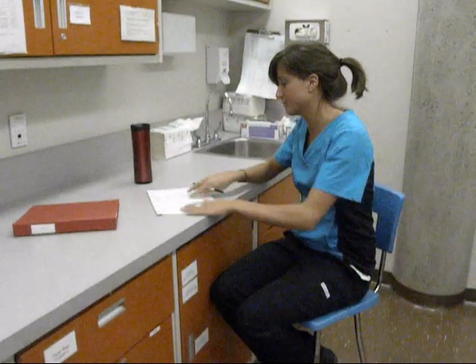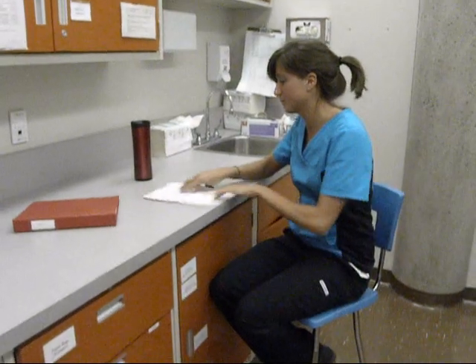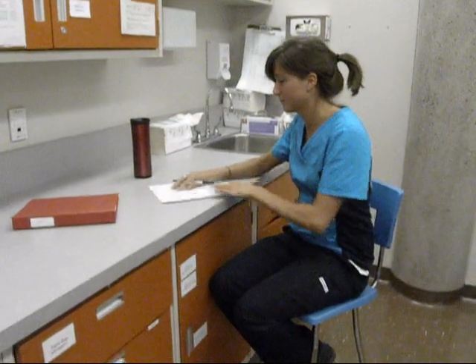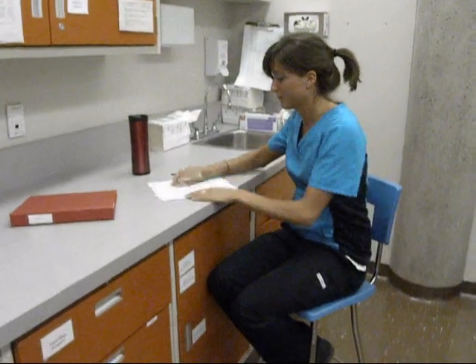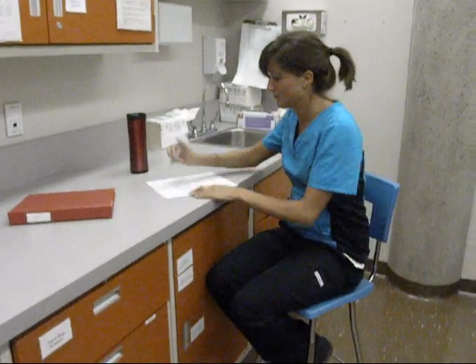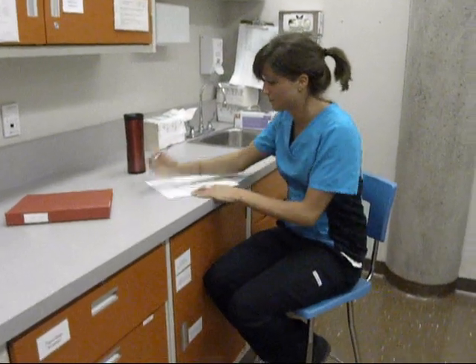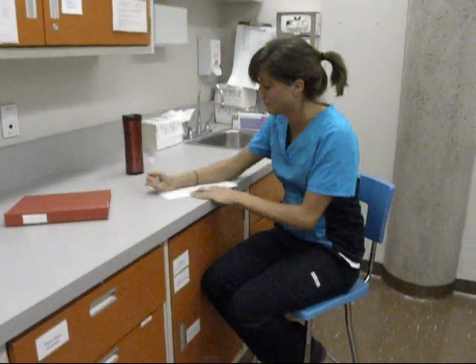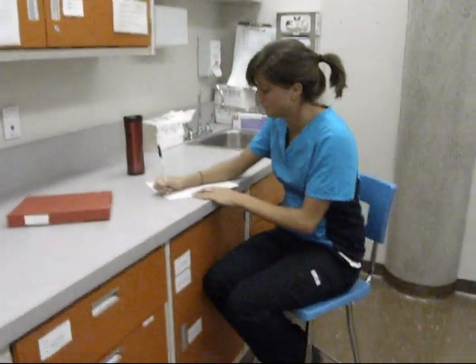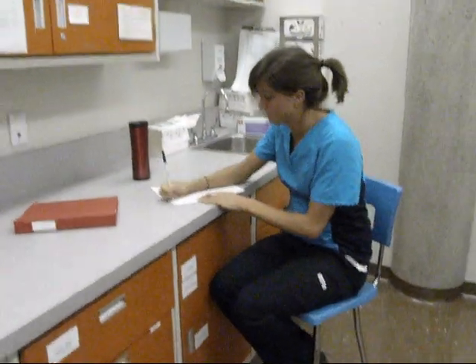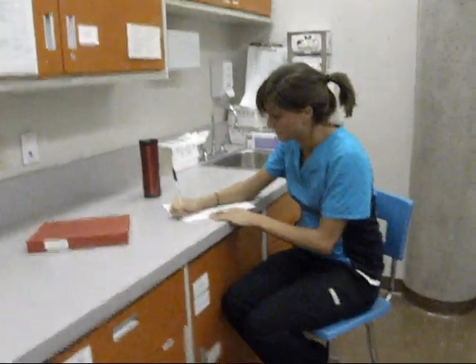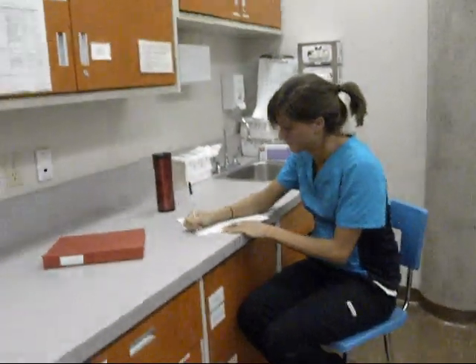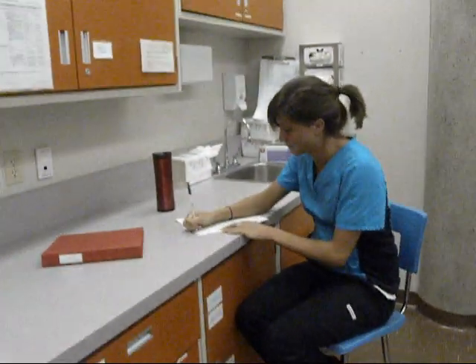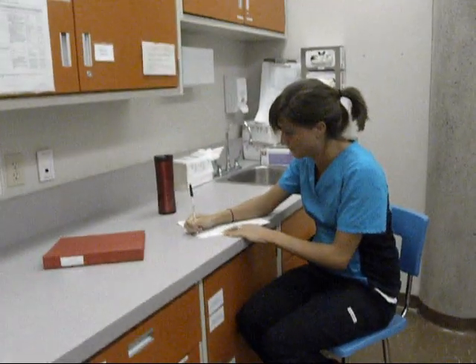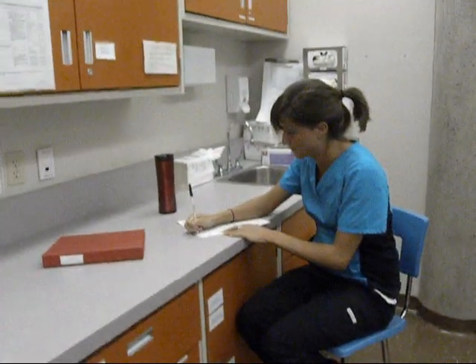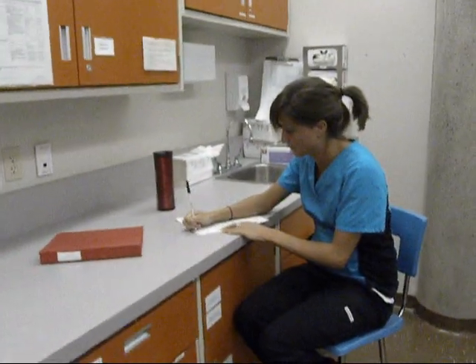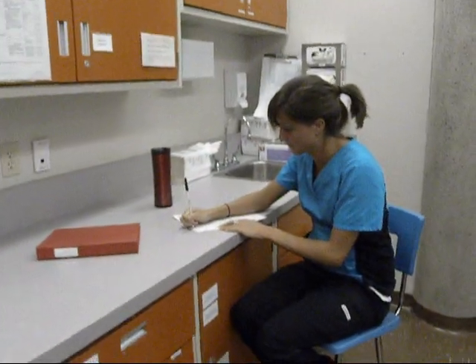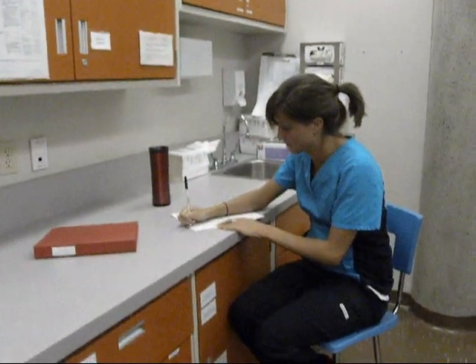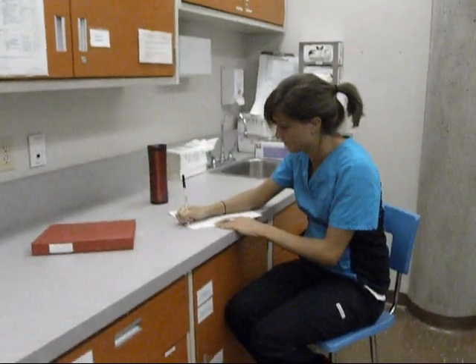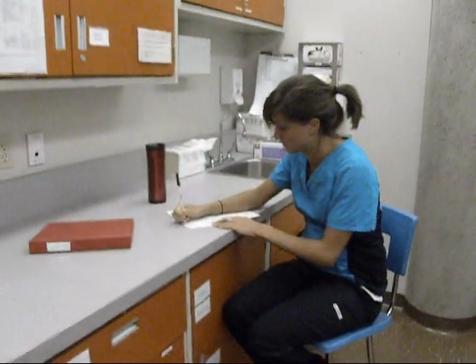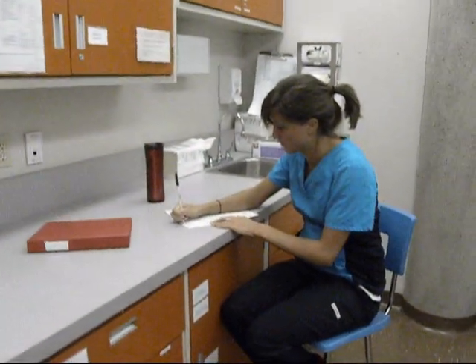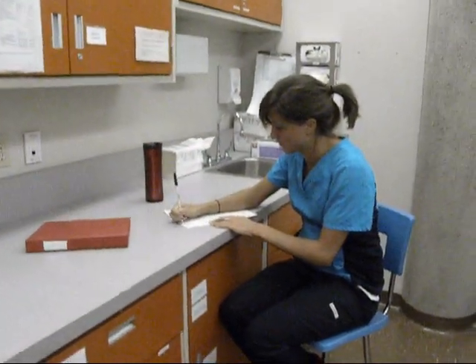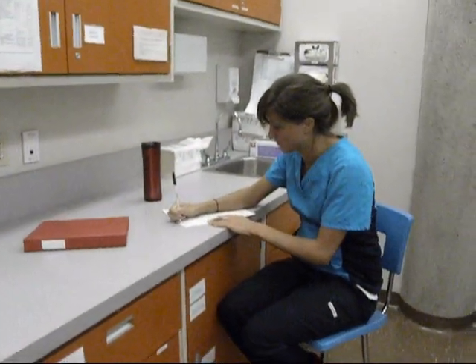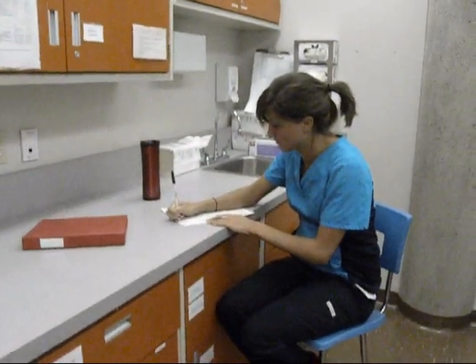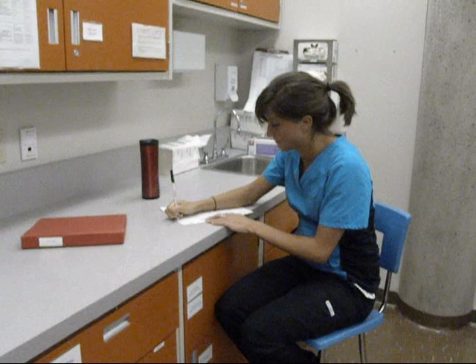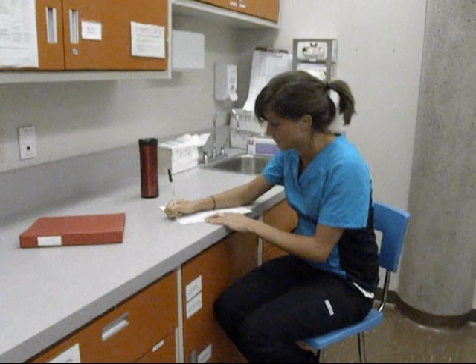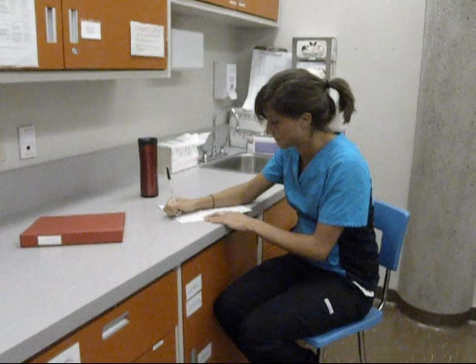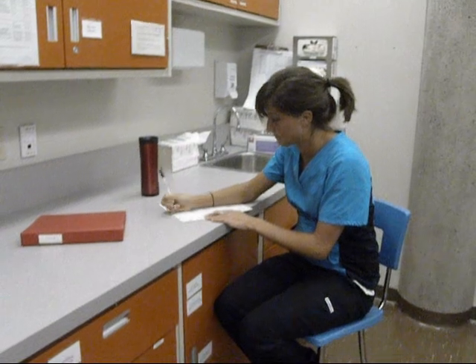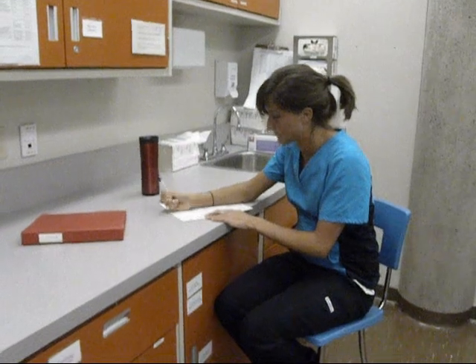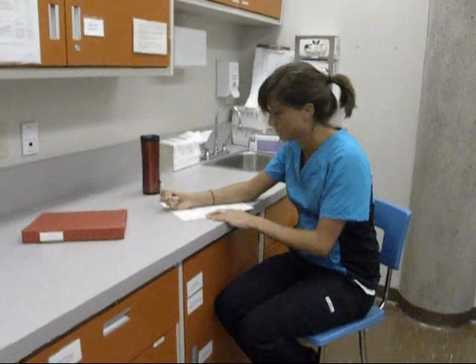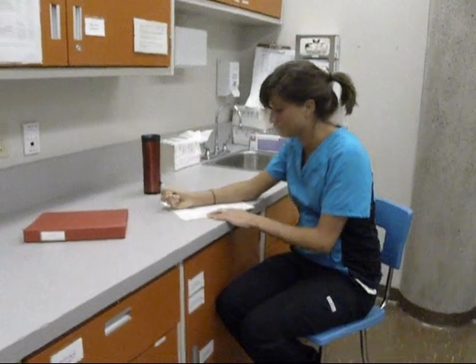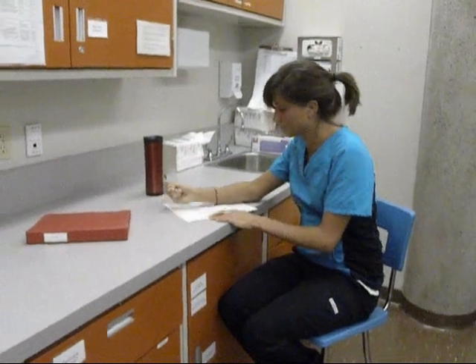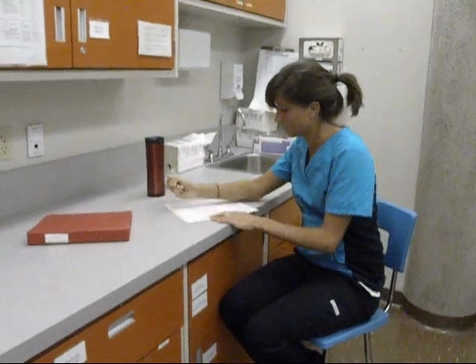Step seven: accurately fill out the incident report and return it to your manager.